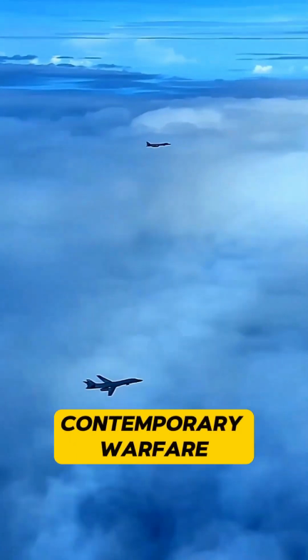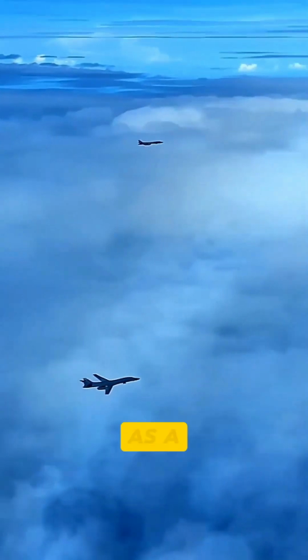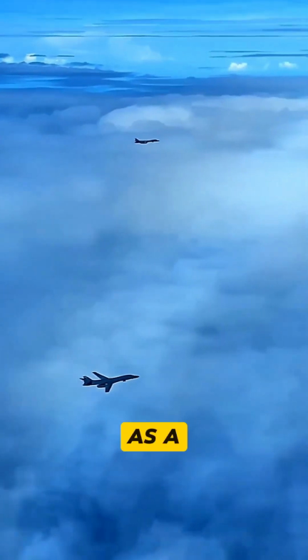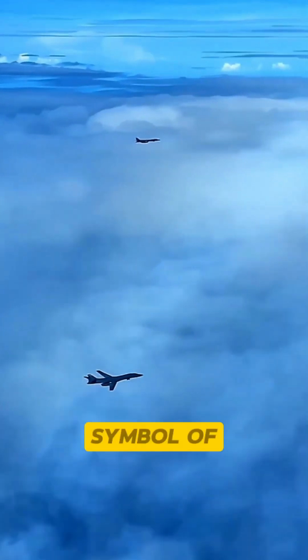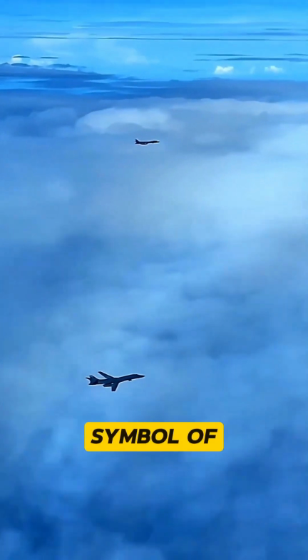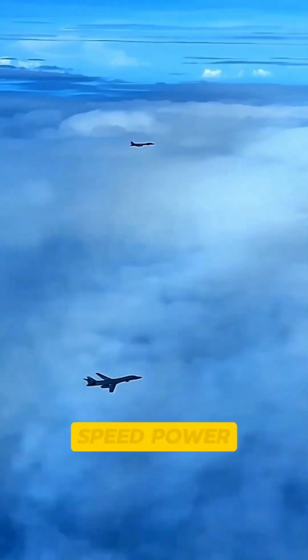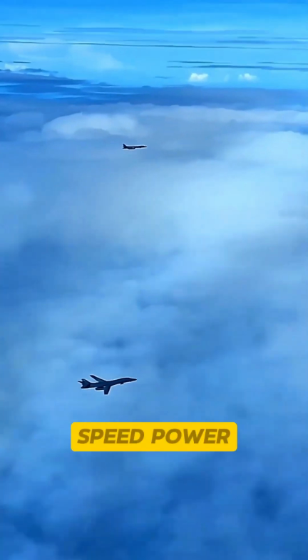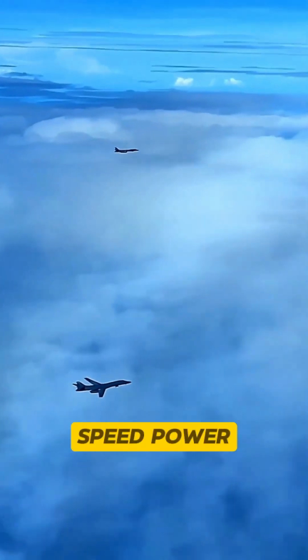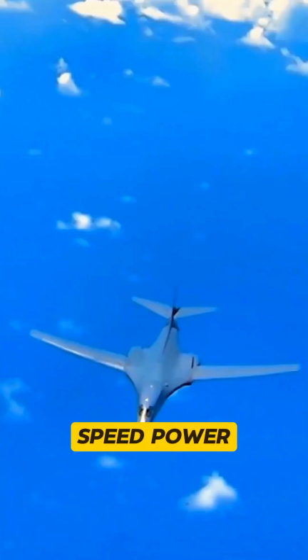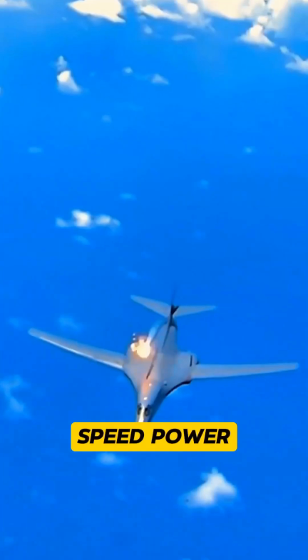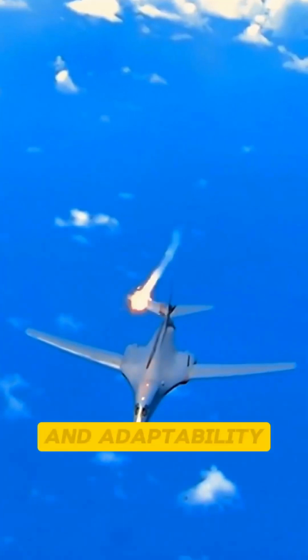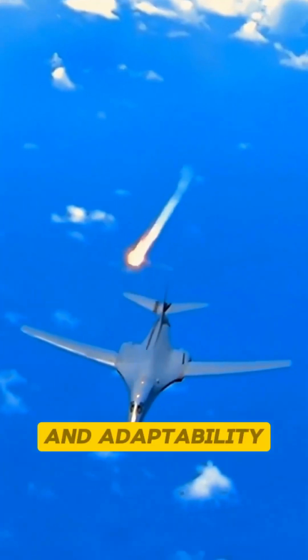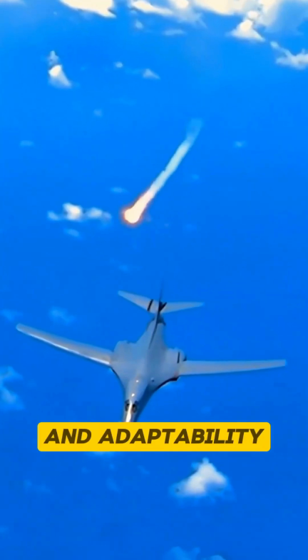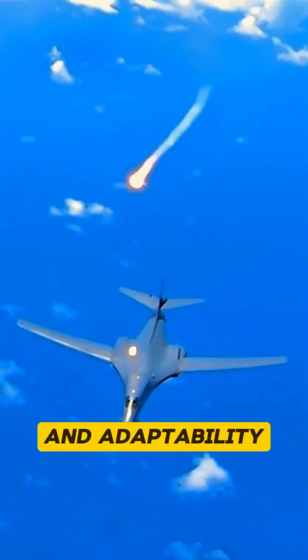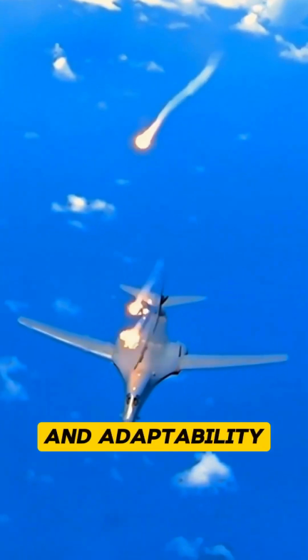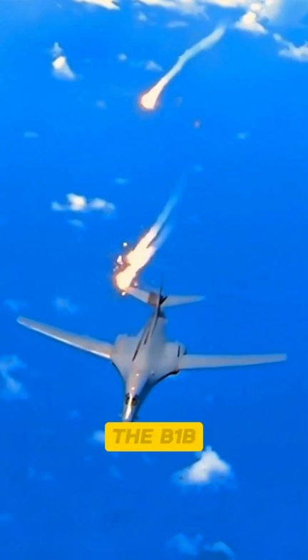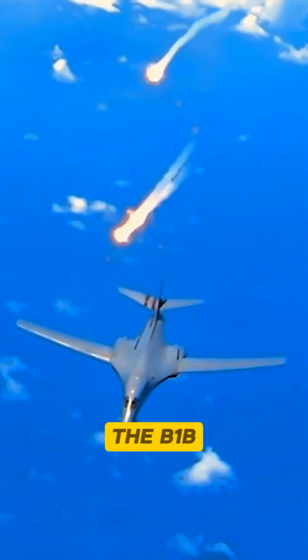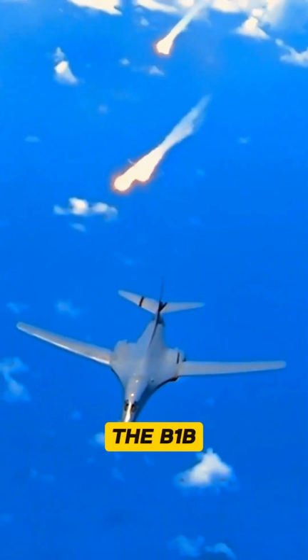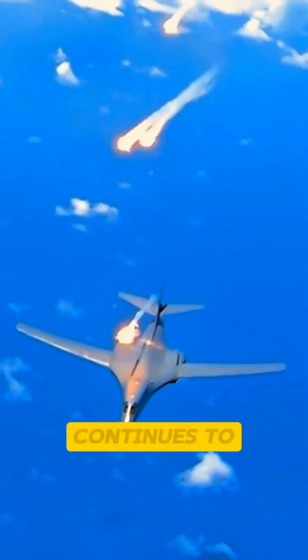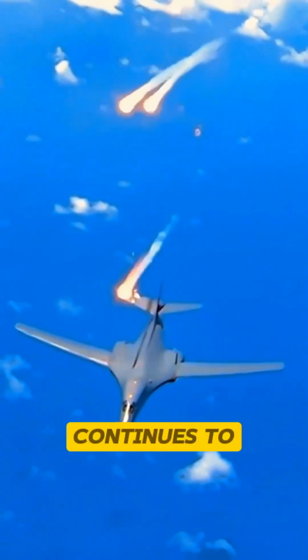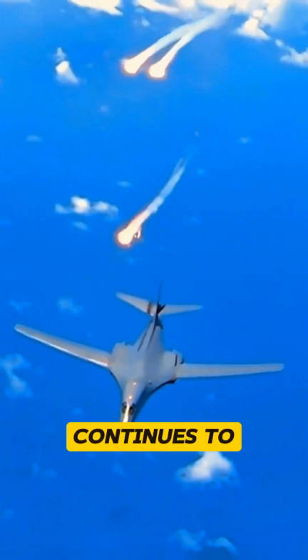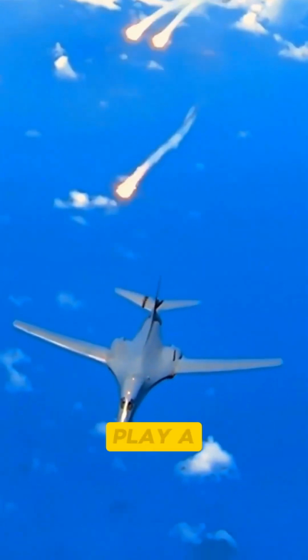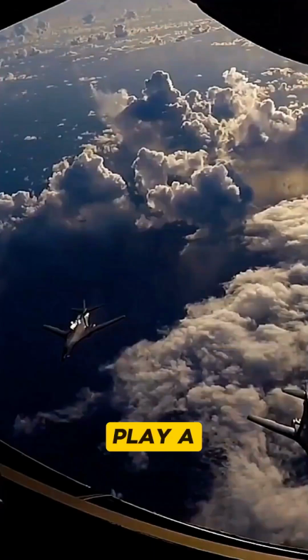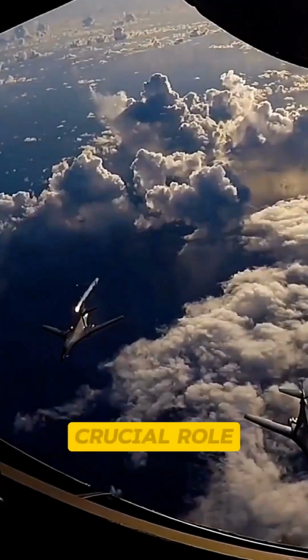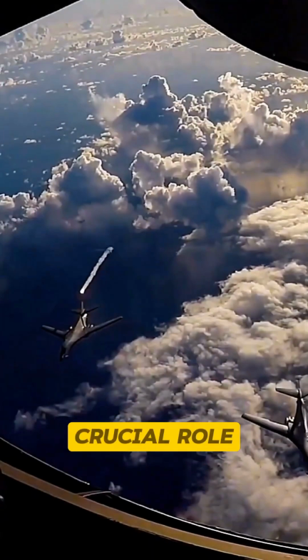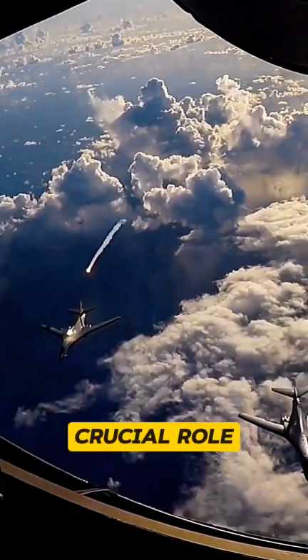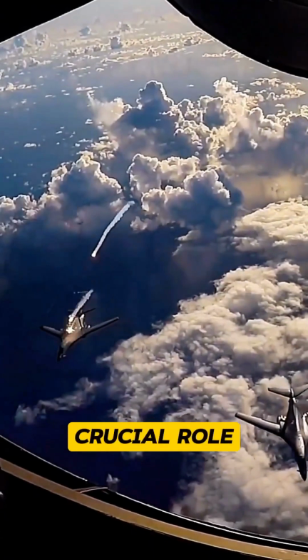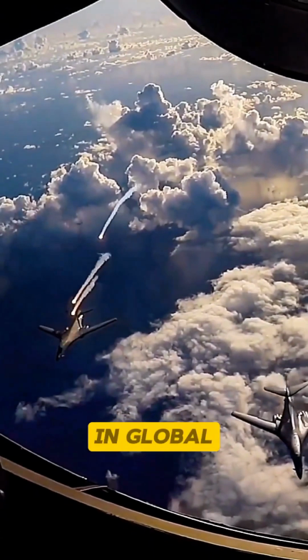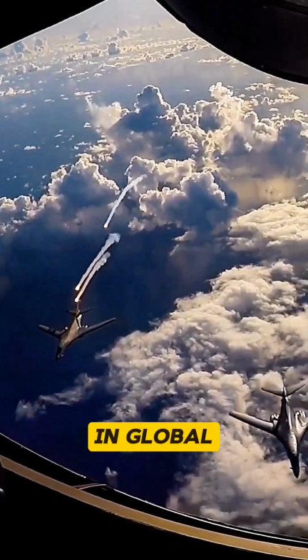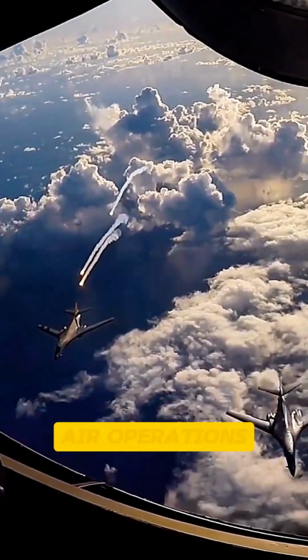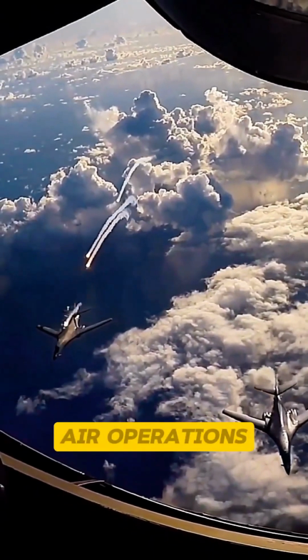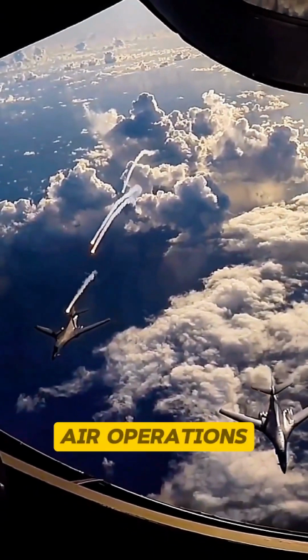As a symbol of speed, power, and adaptability, the B-1B continues to play a crucial role in global air operations.